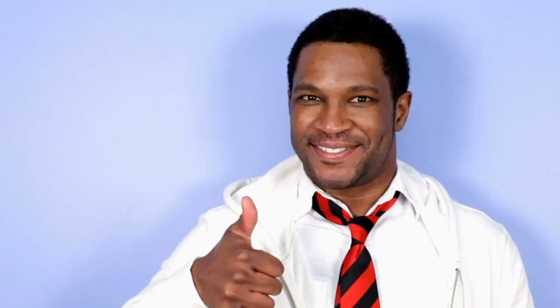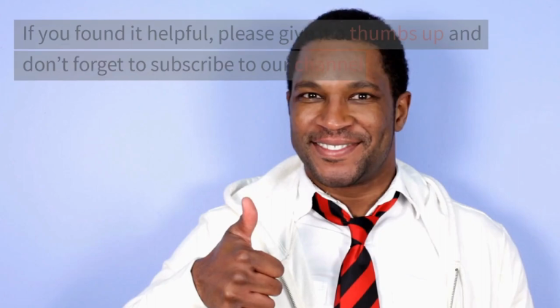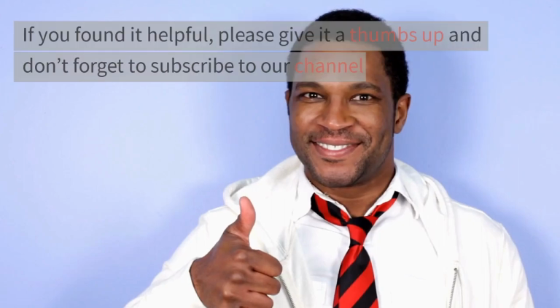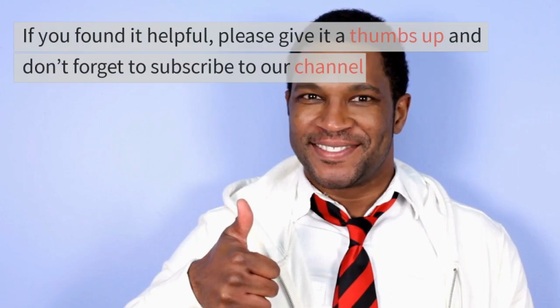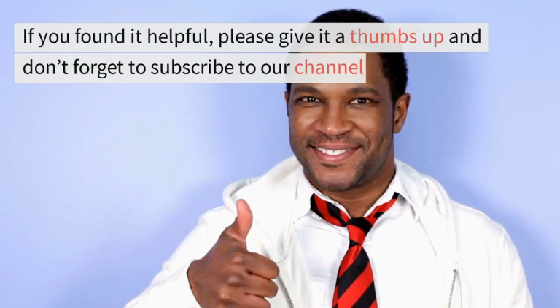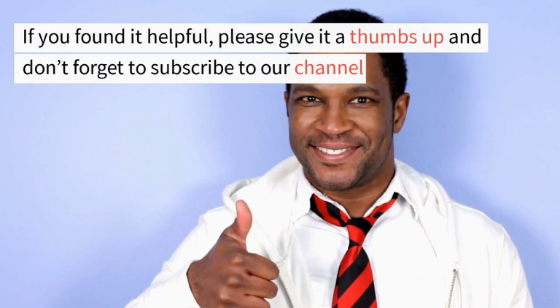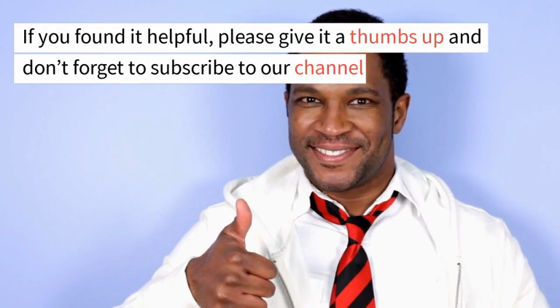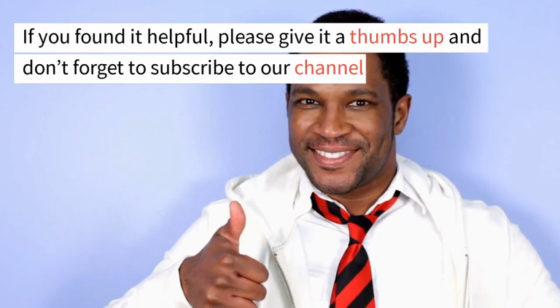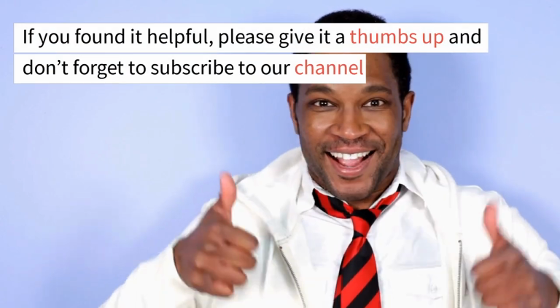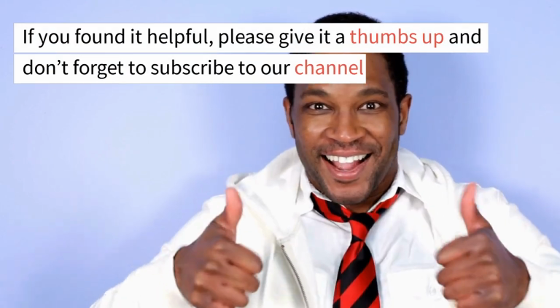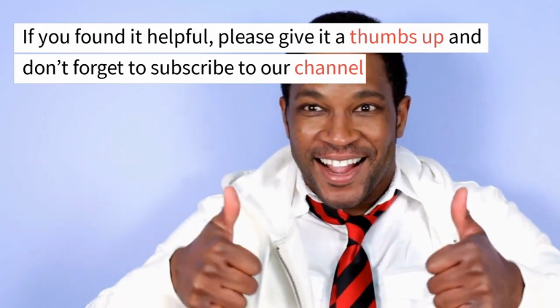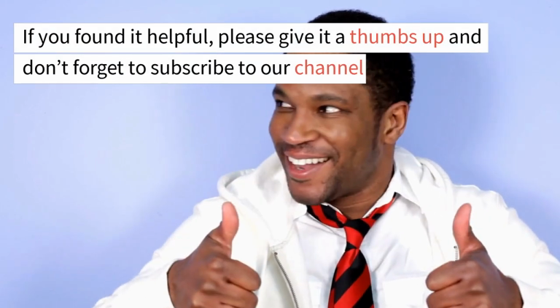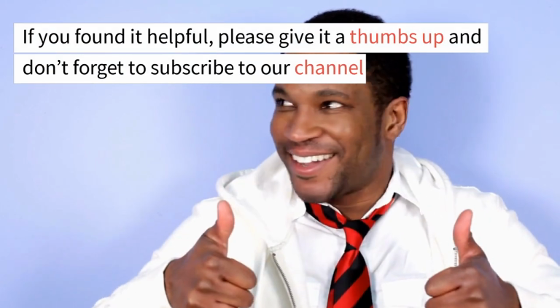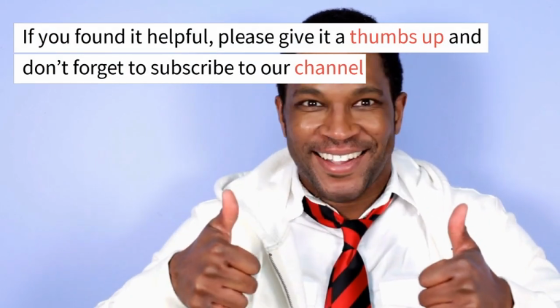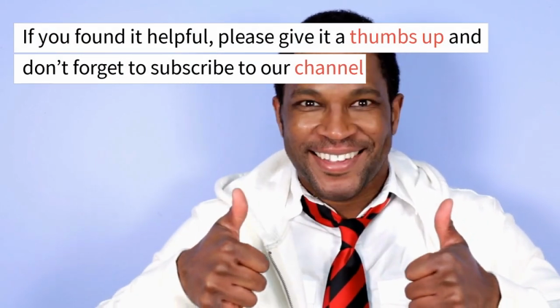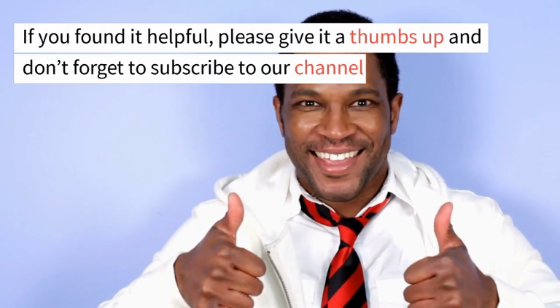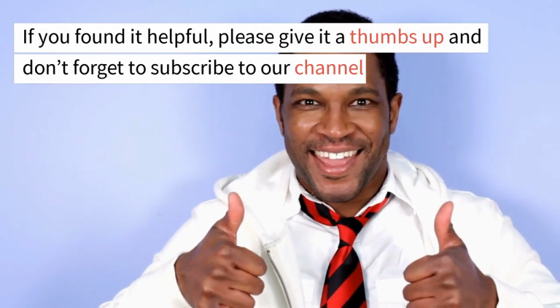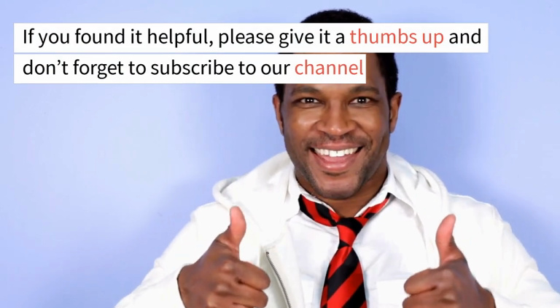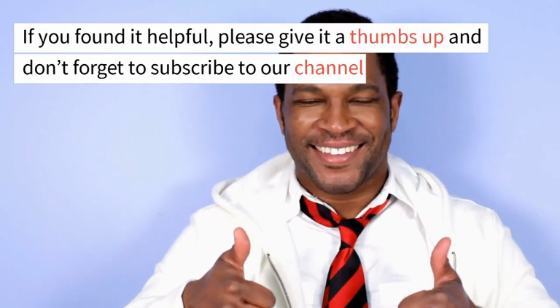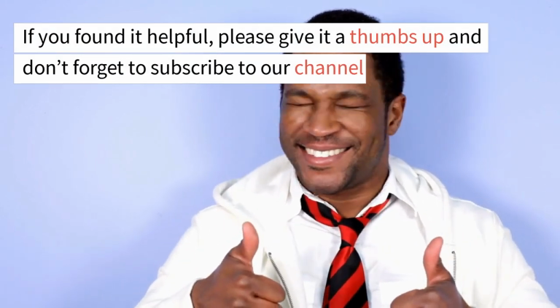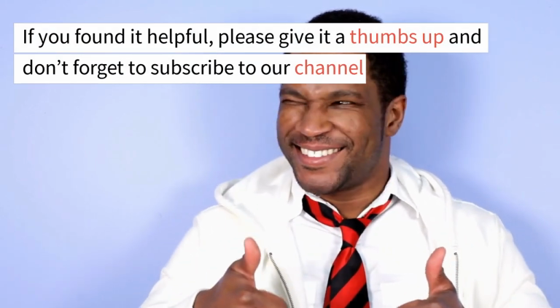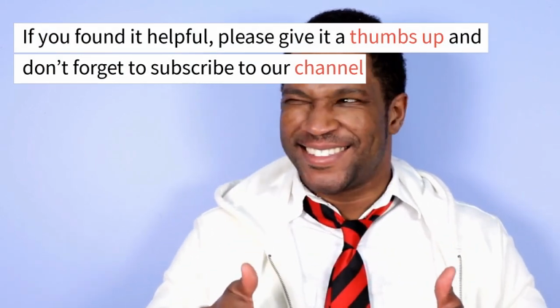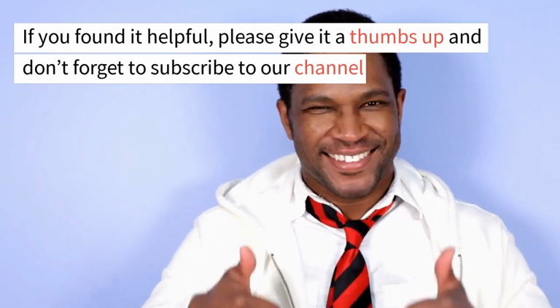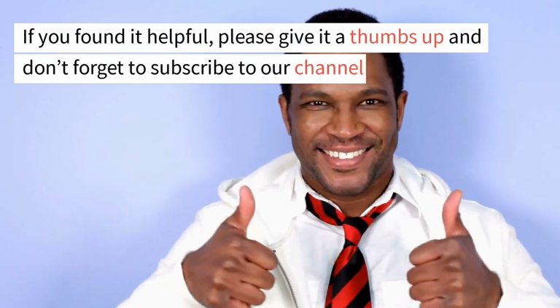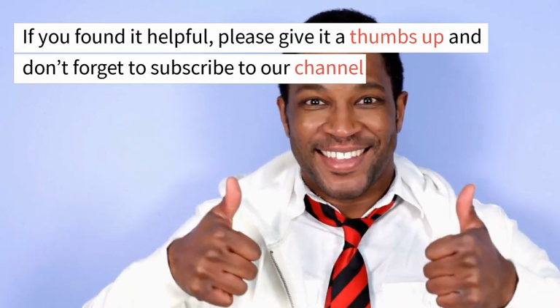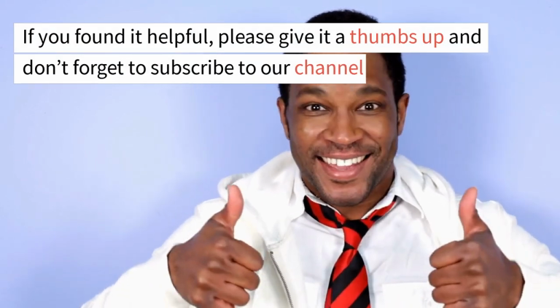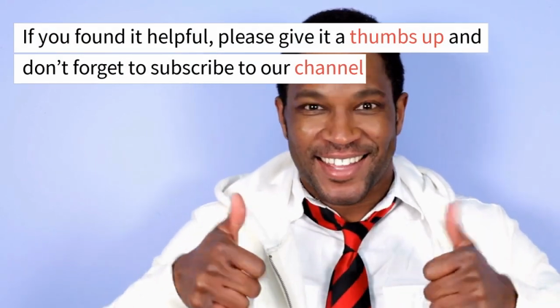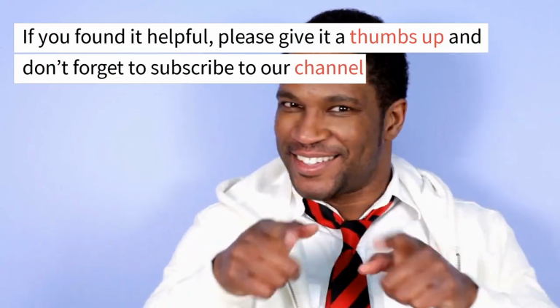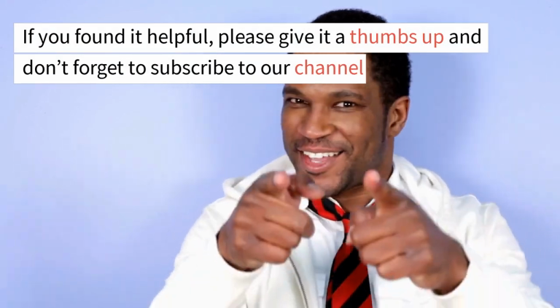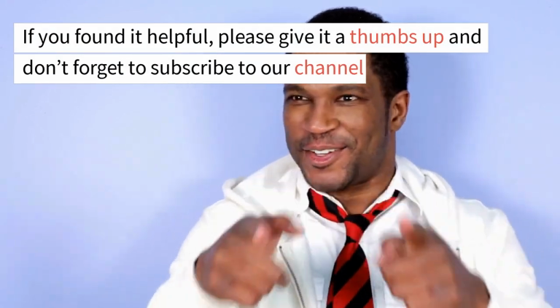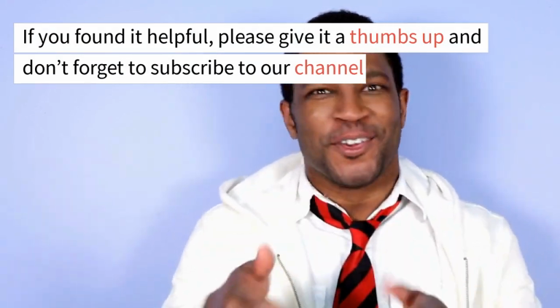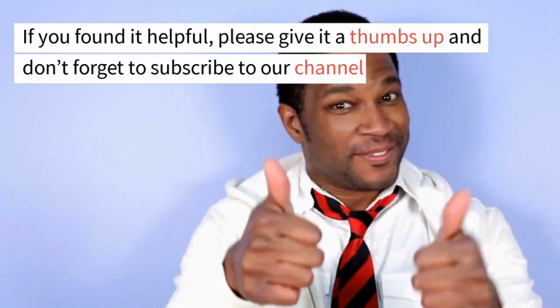If you found it helpful, please give it a thumbs up and don't forget to subscribe to our channel.